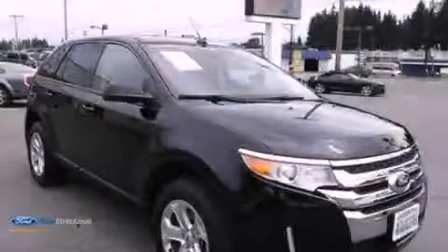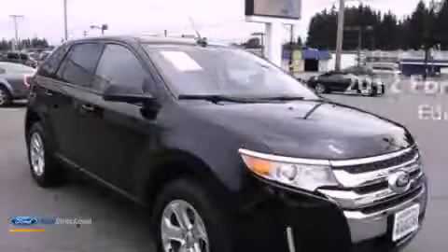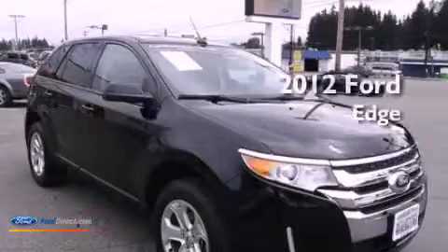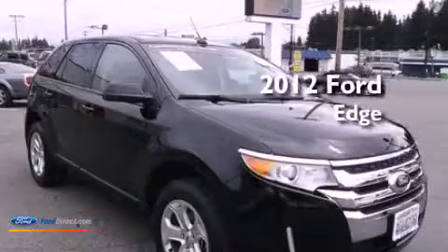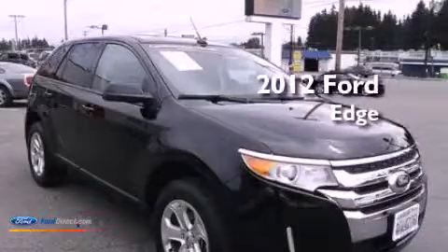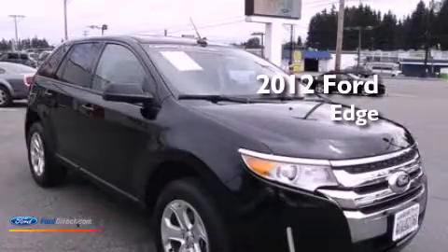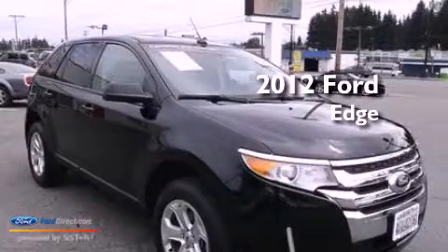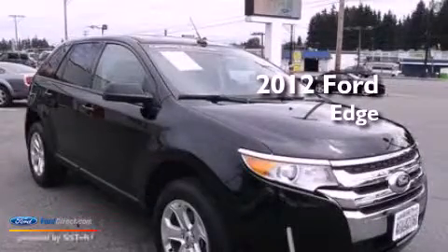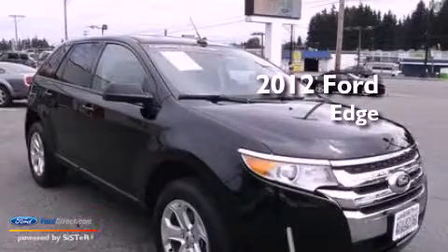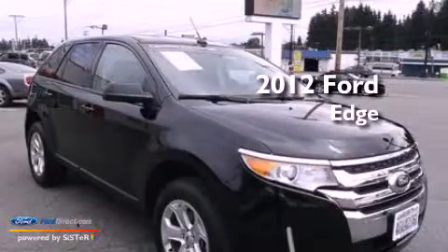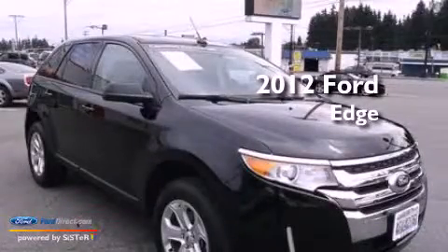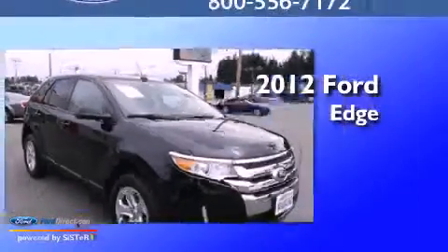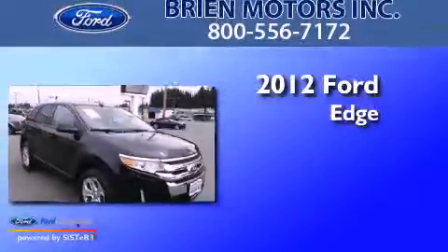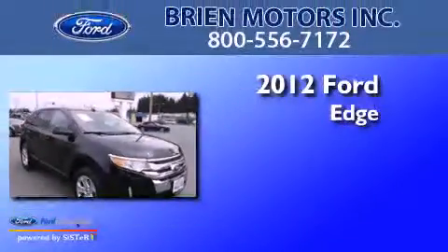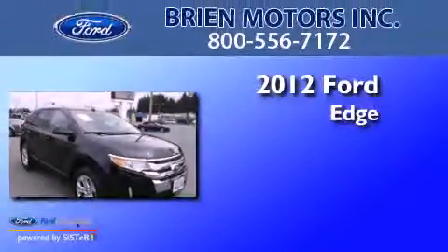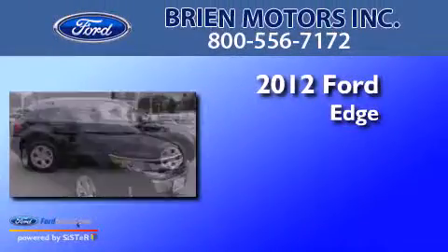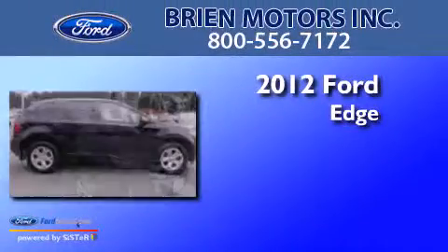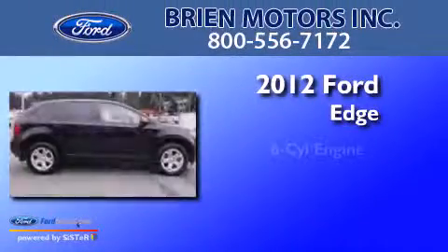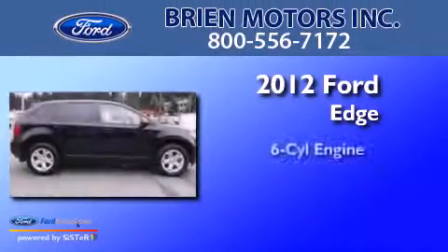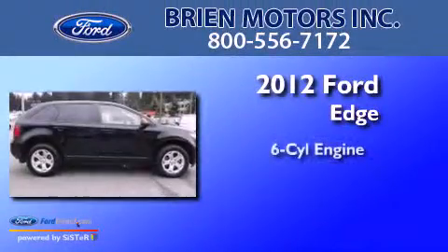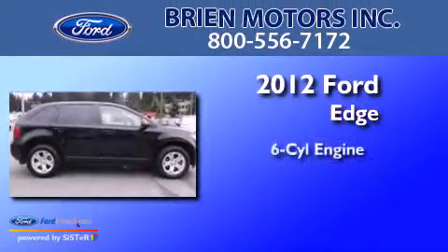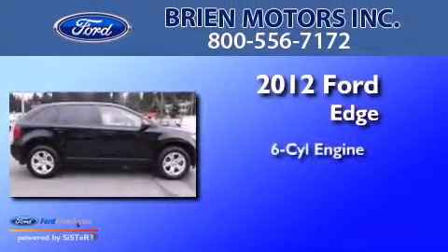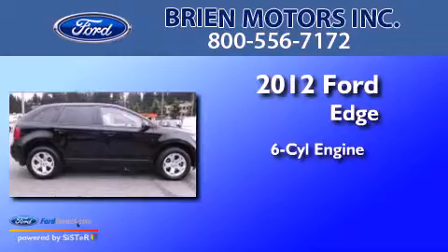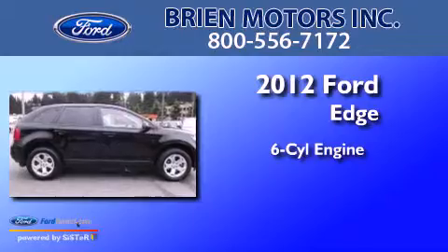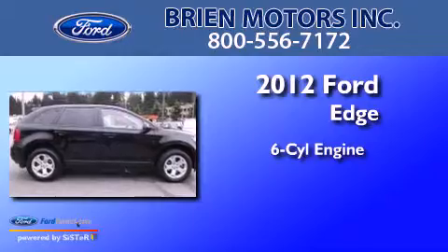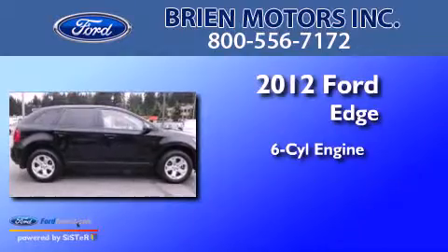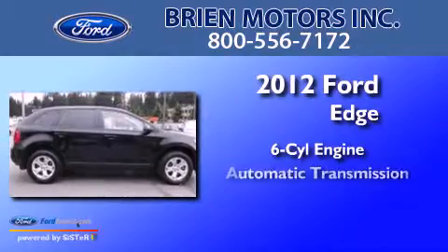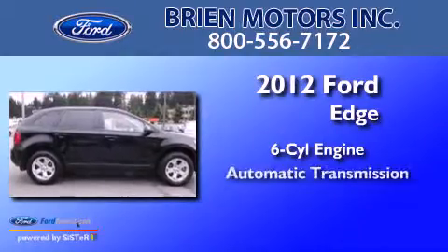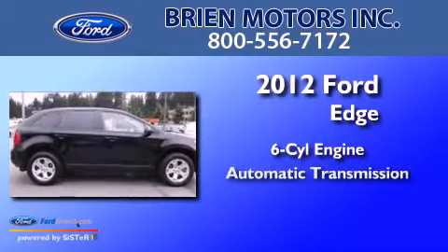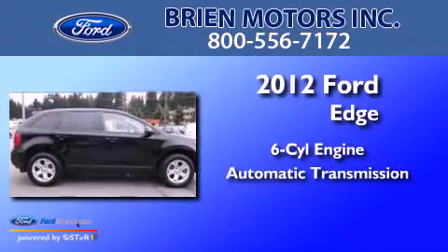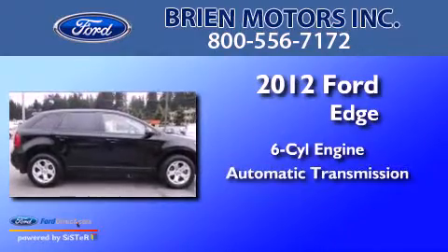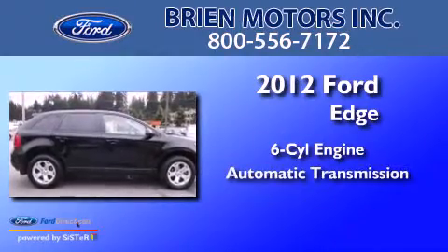This is a 2012 Ford Edge. It has a six-cylinder engine and an automatic transmission.